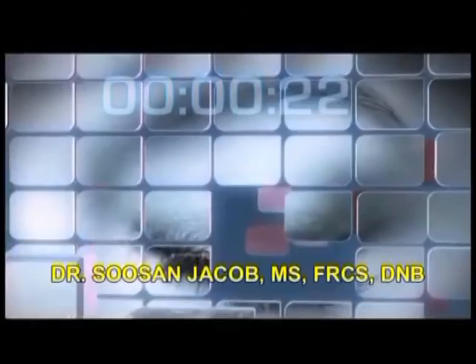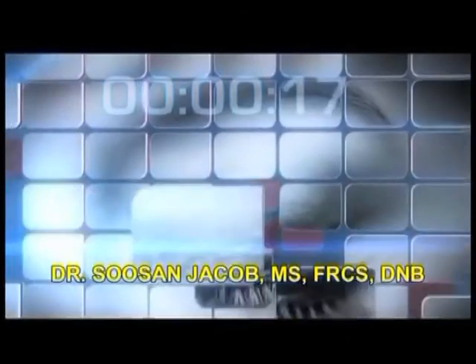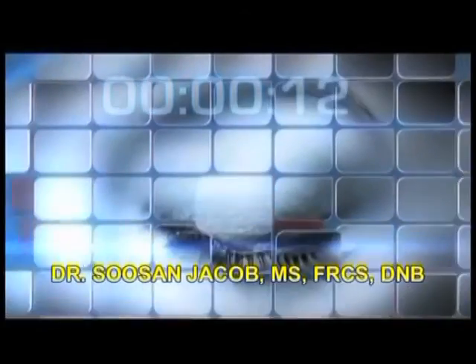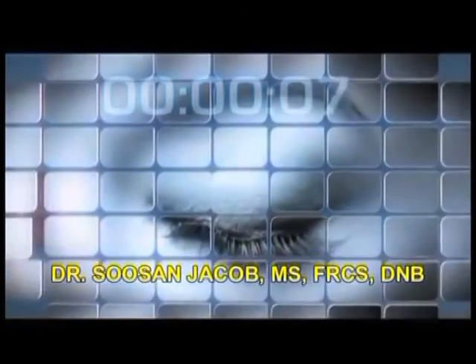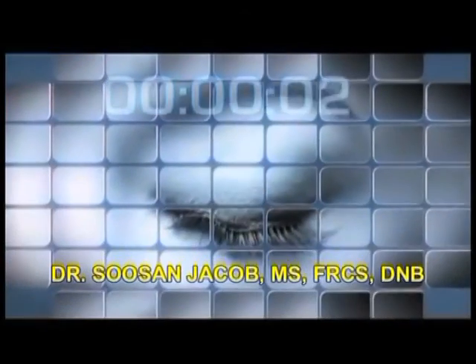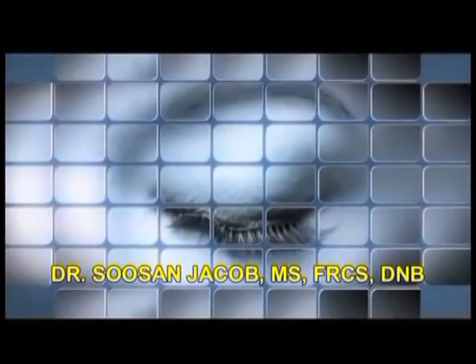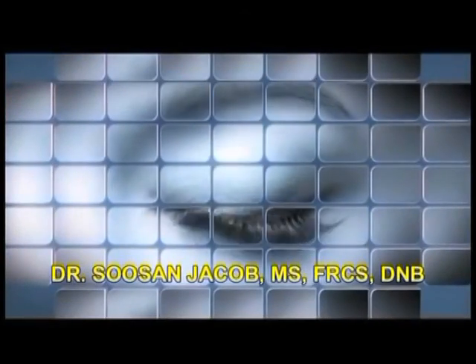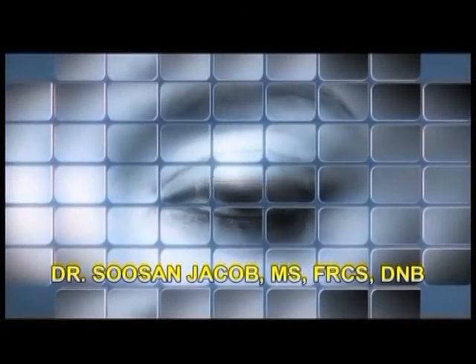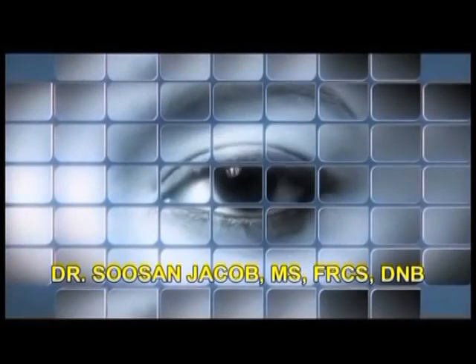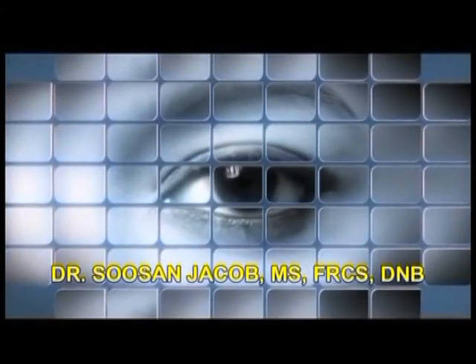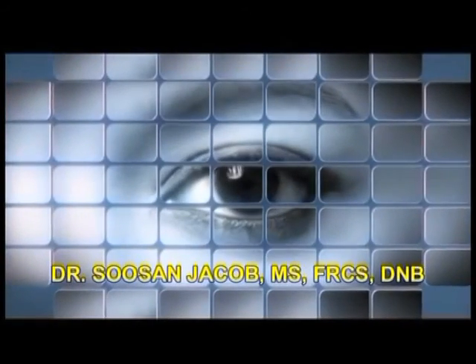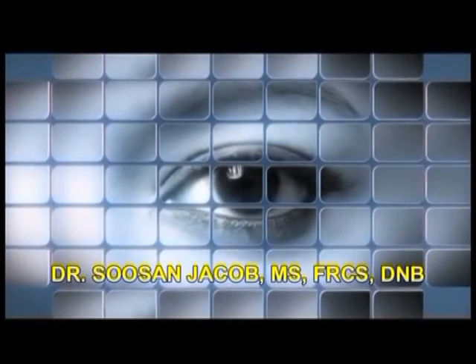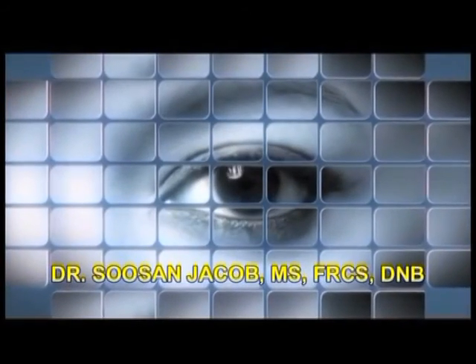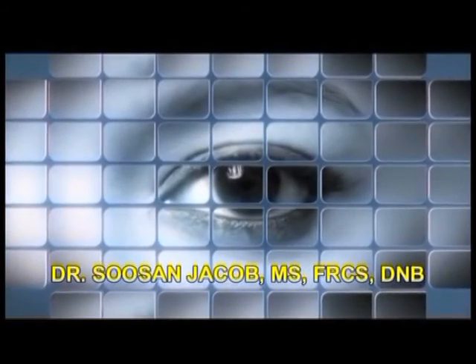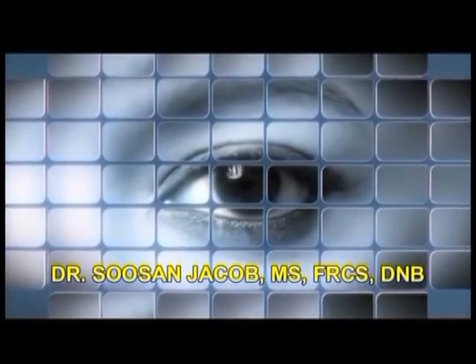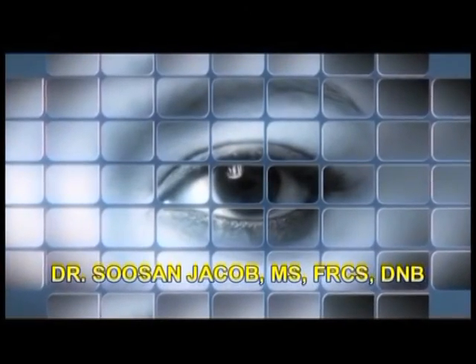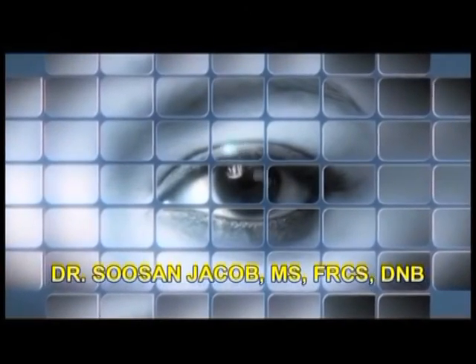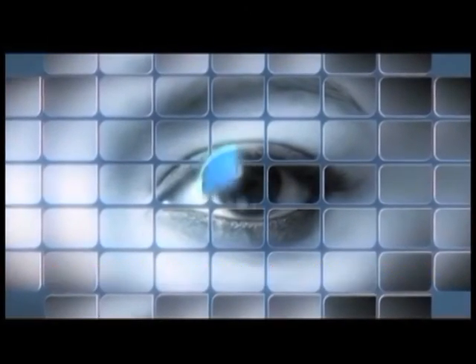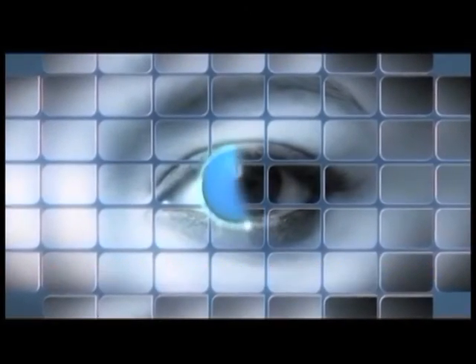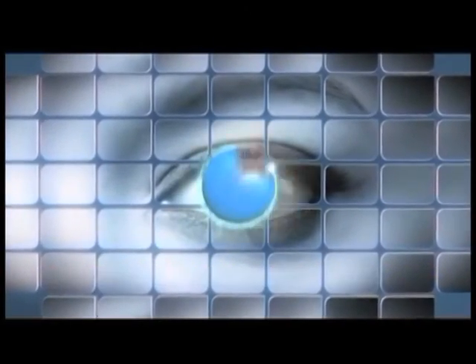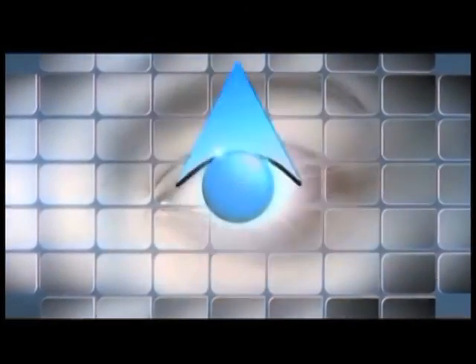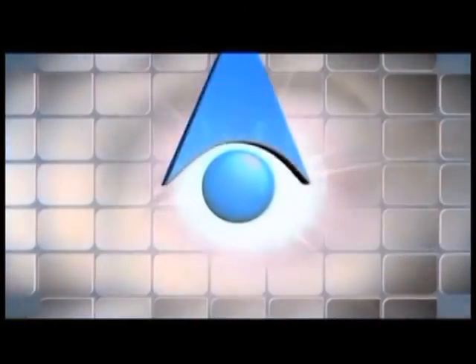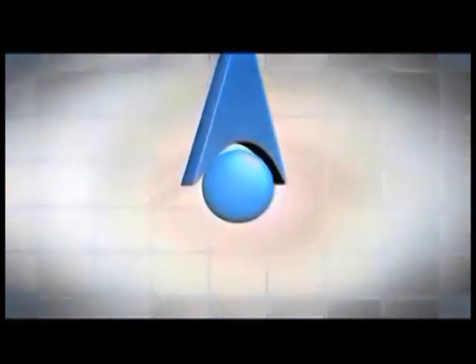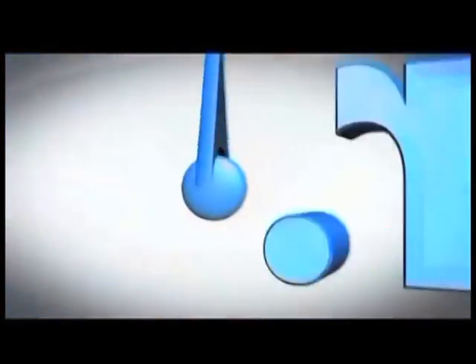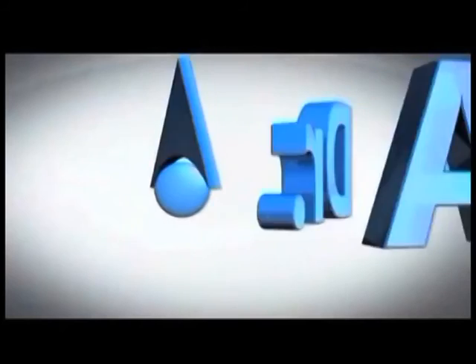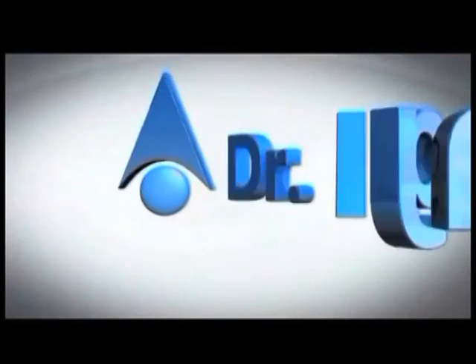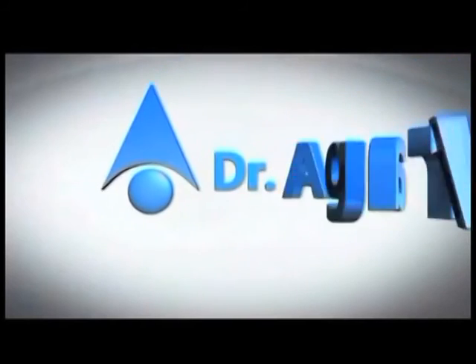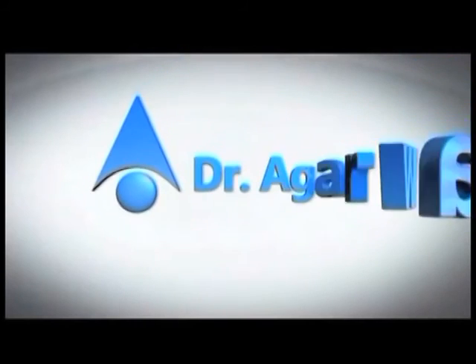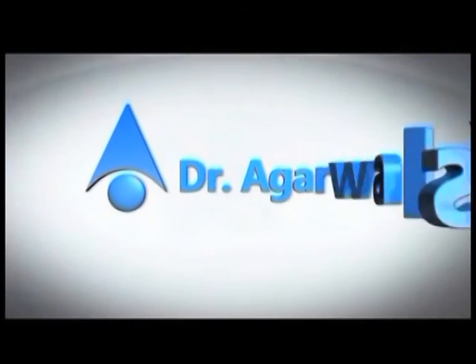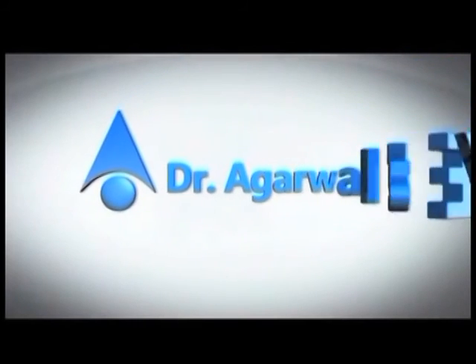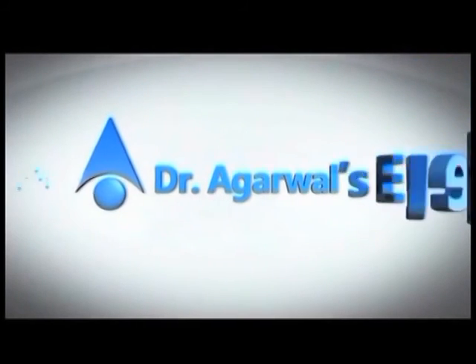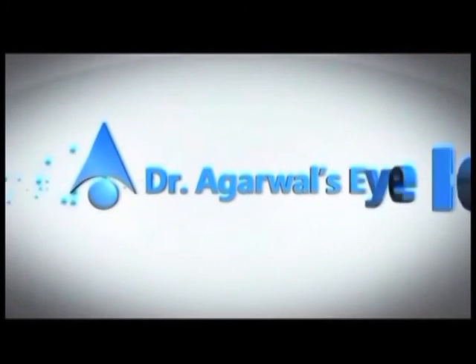Hi, I am Susan Jacob and I am going to show you how to give preoperative mitomycin C prior to performing a SIGS or a trabeculectomy.